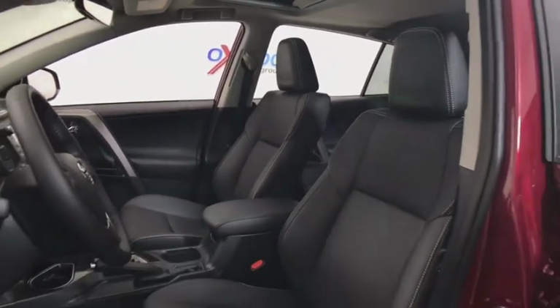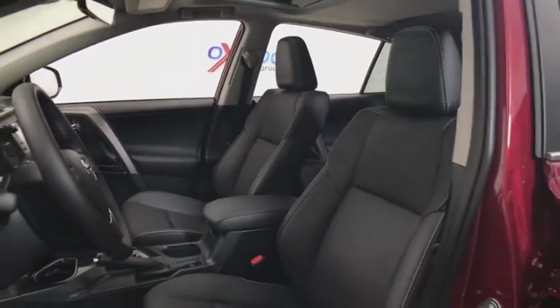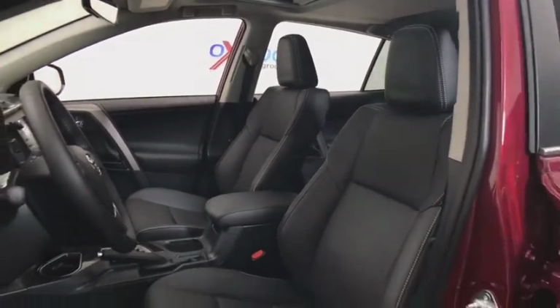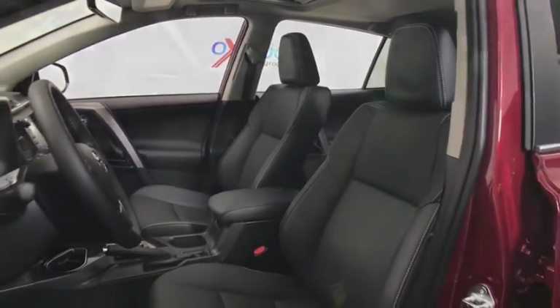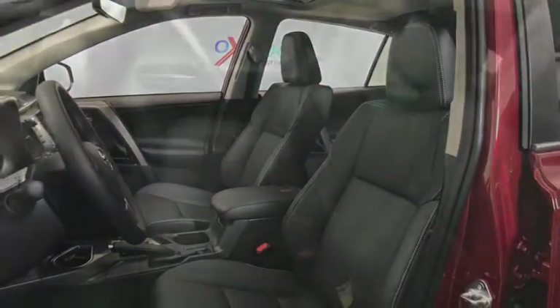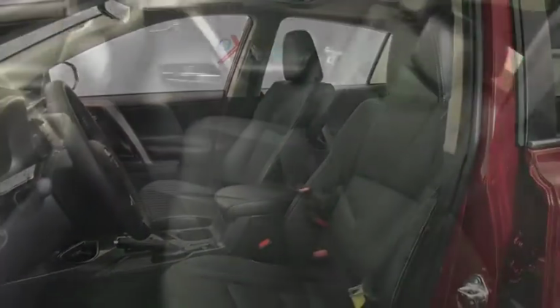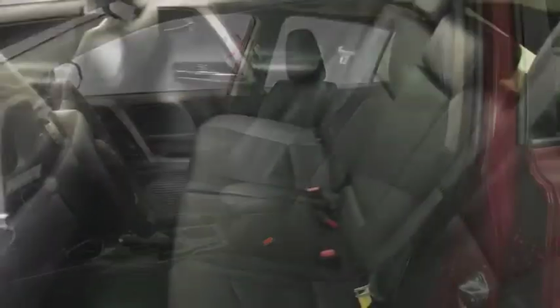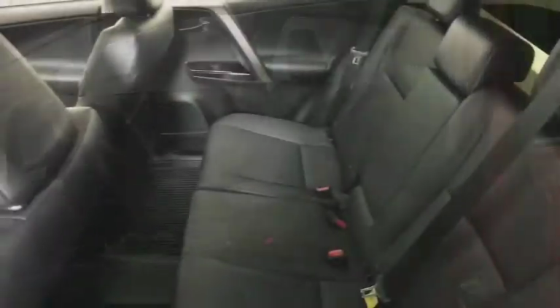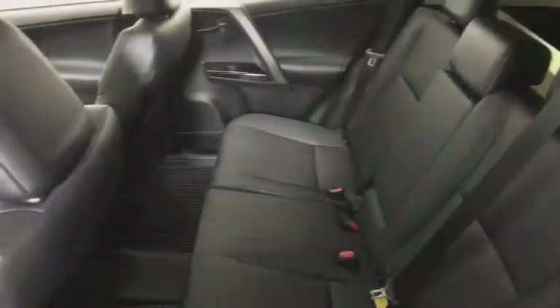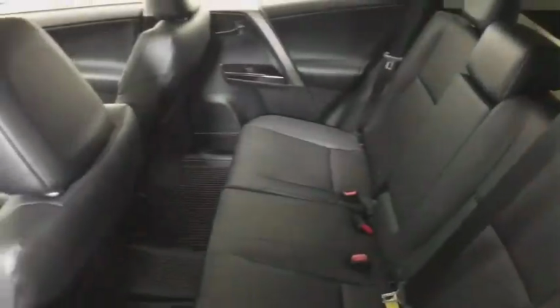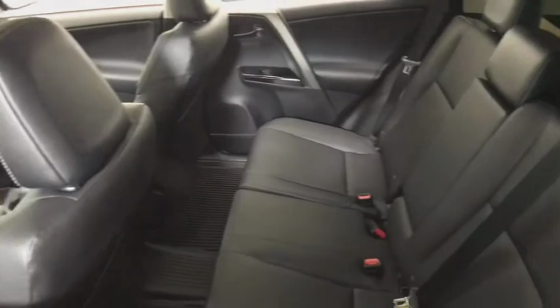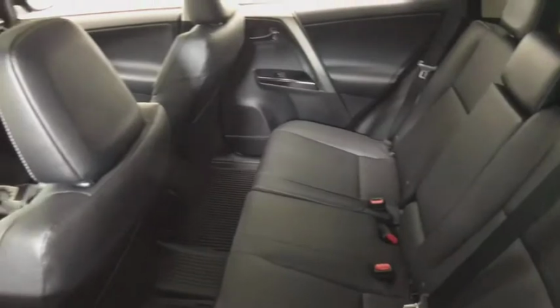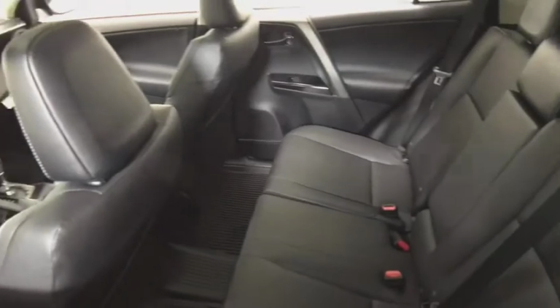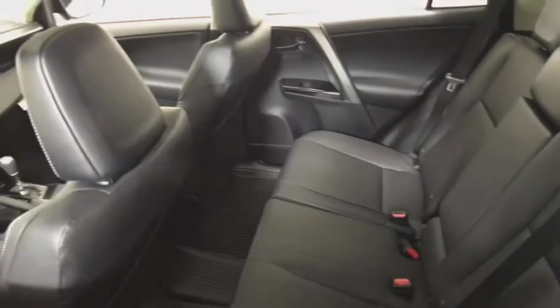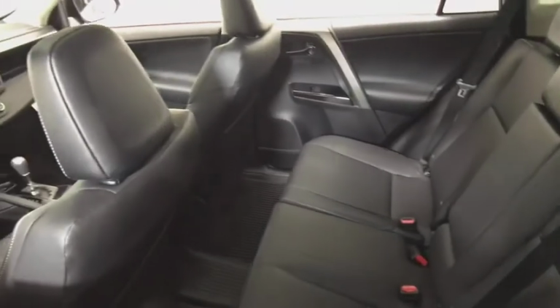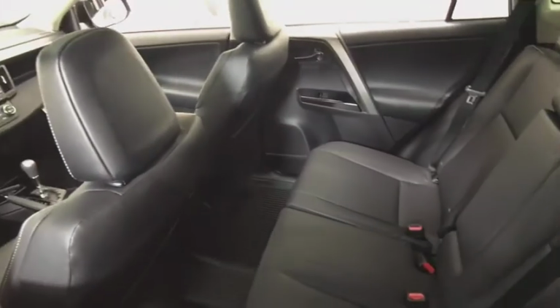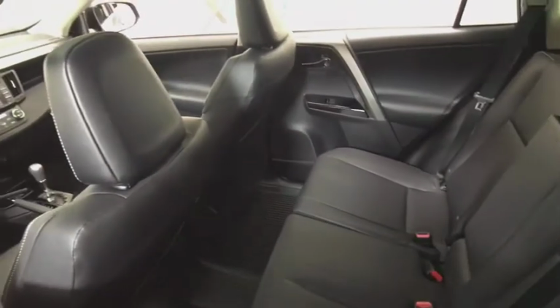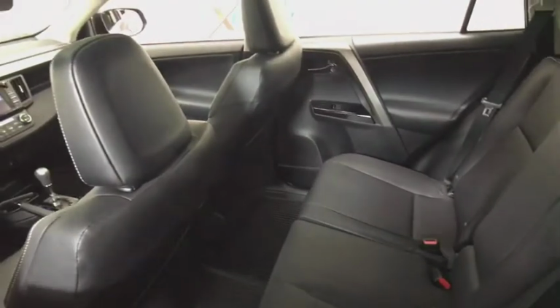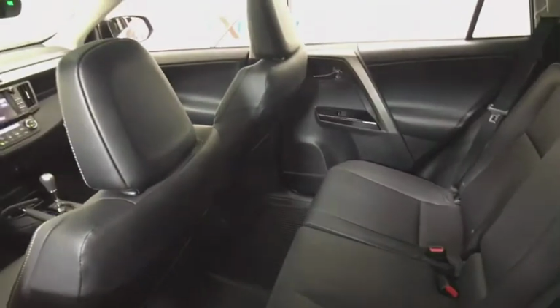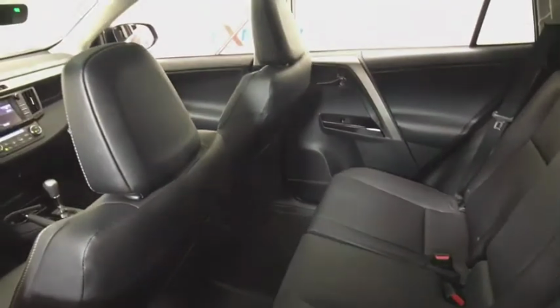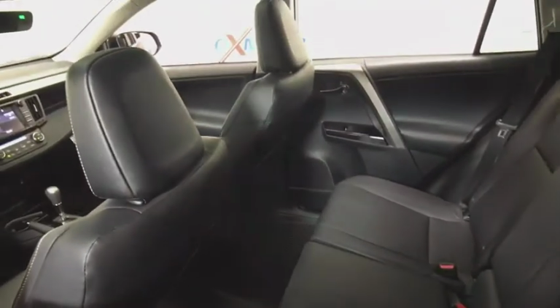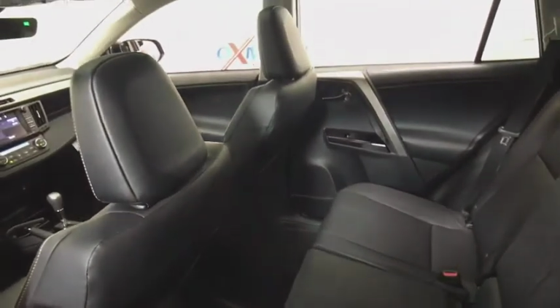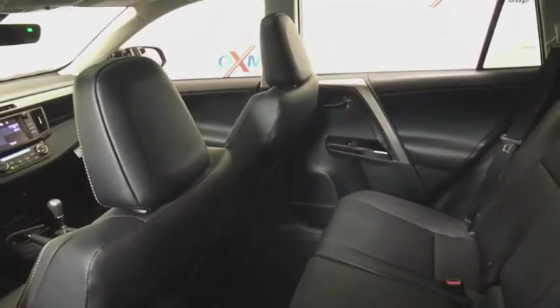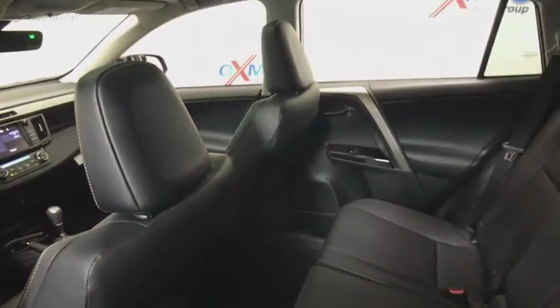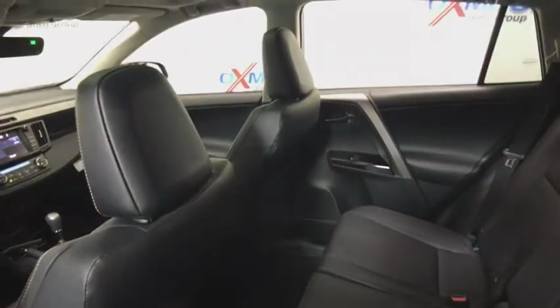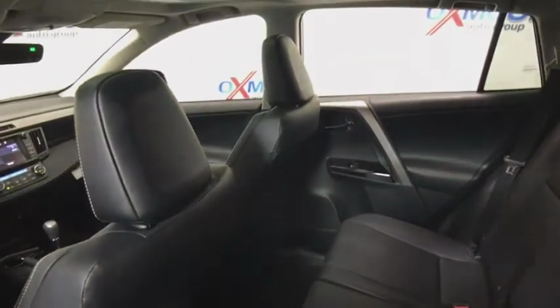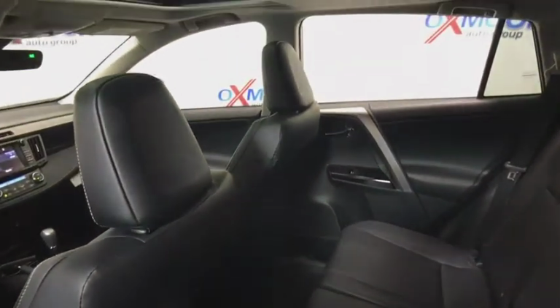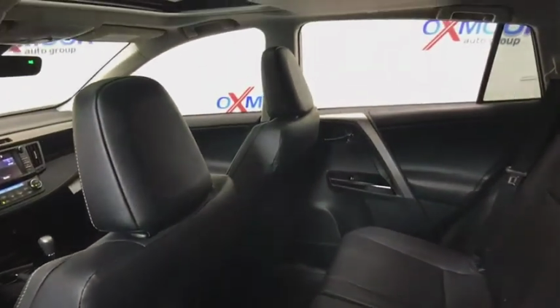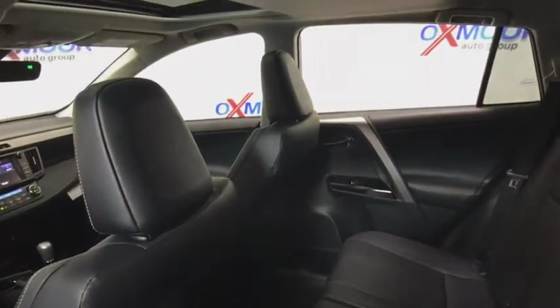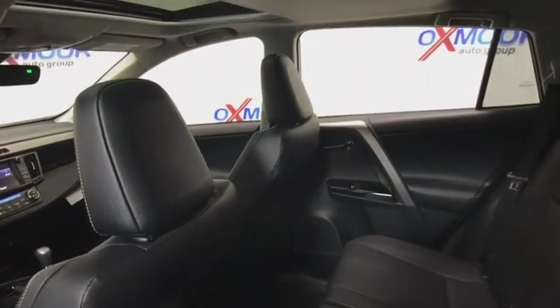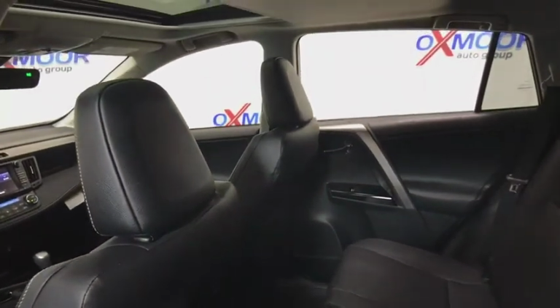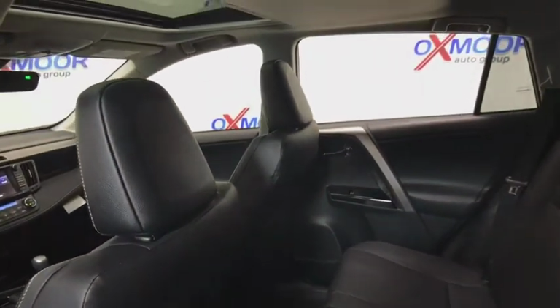This vehicle has less than 100 miles. Here are some of this vehicle's great options: power liftgate,